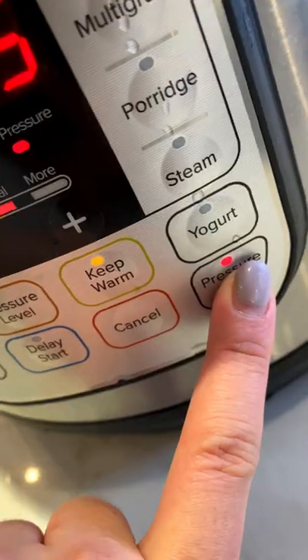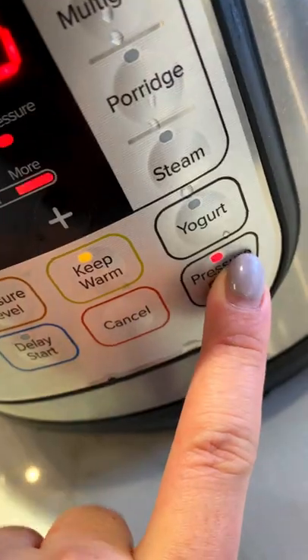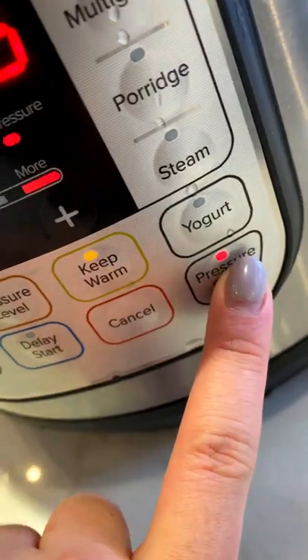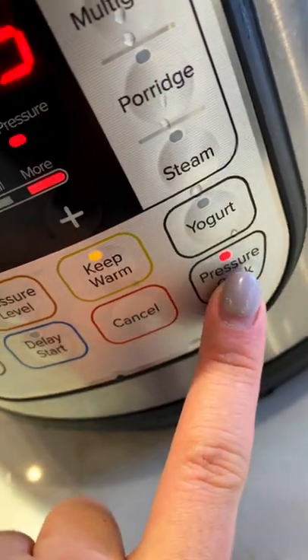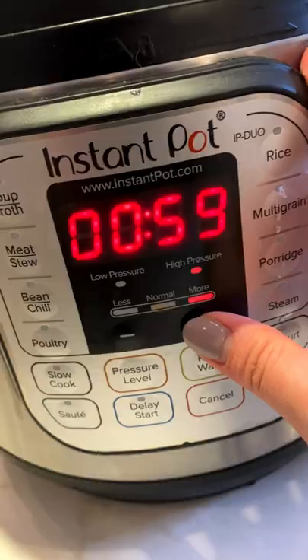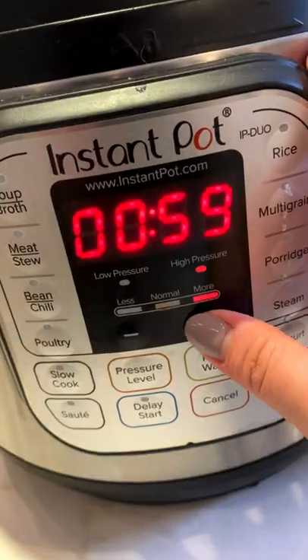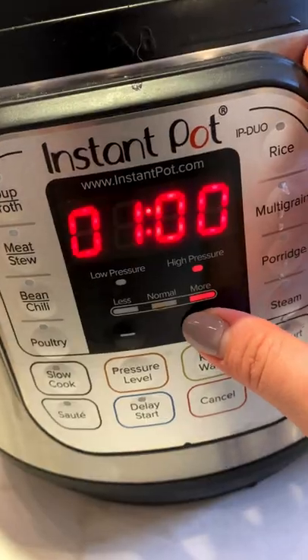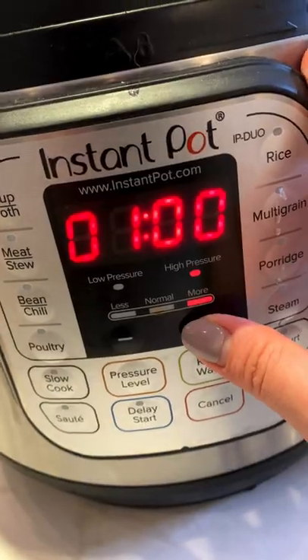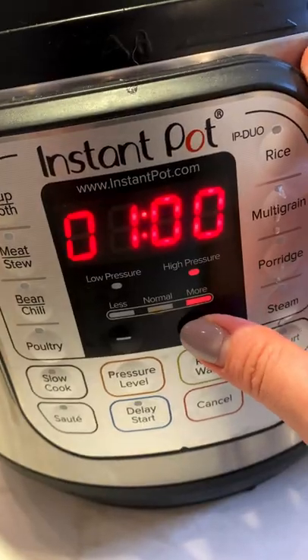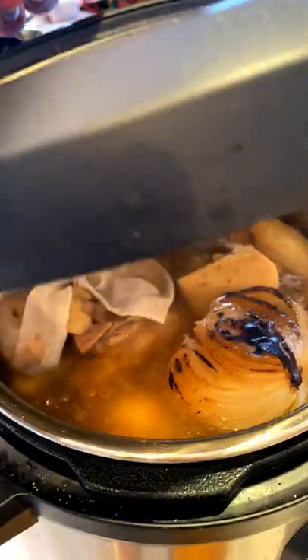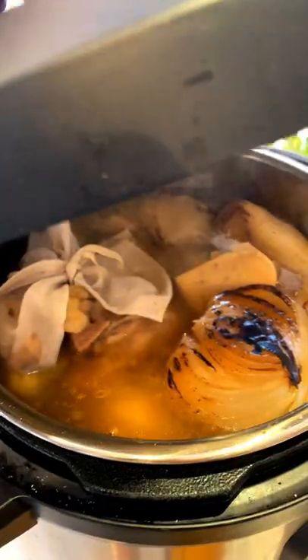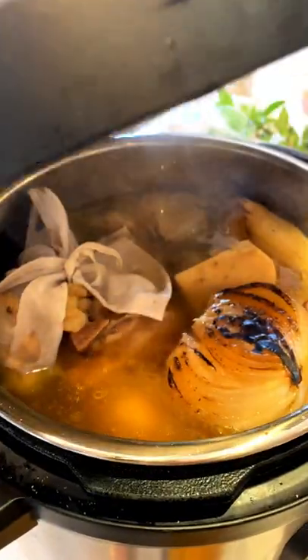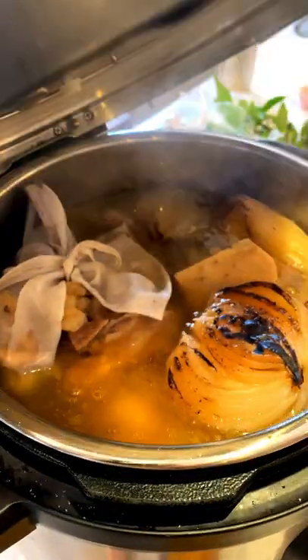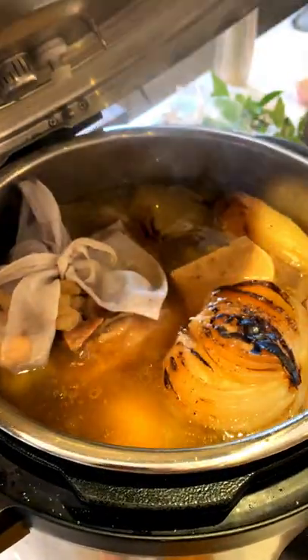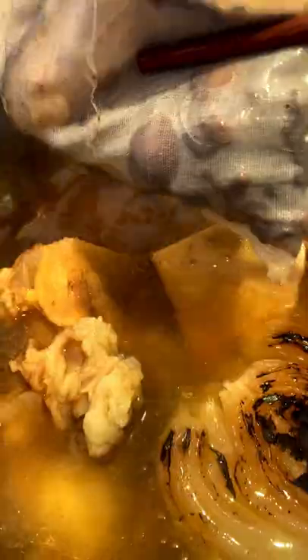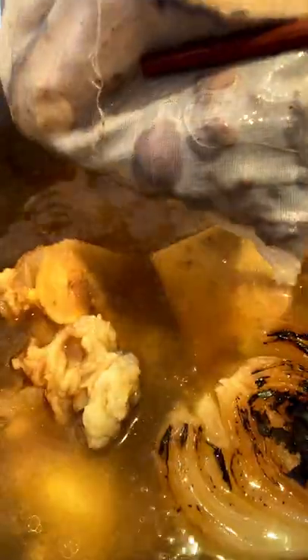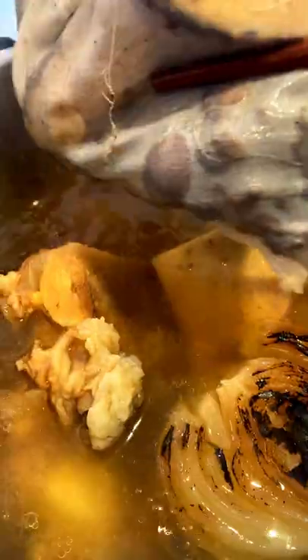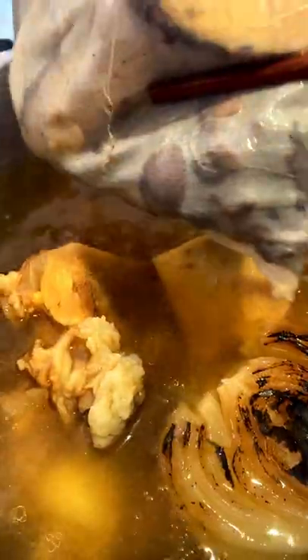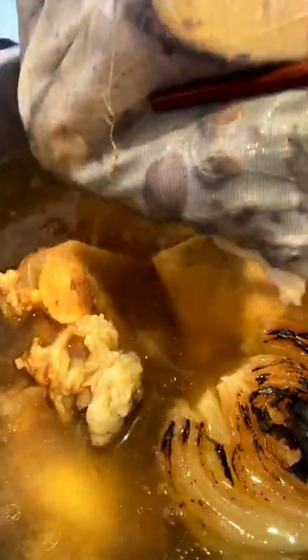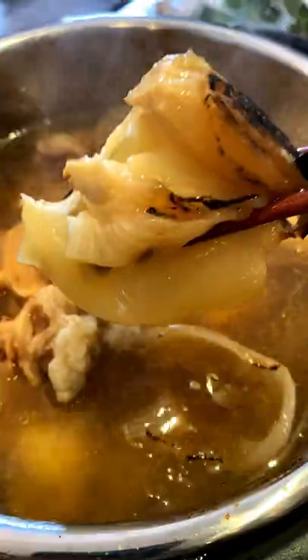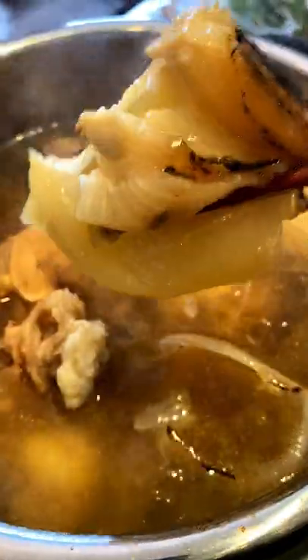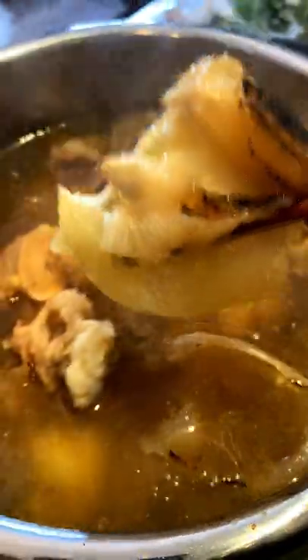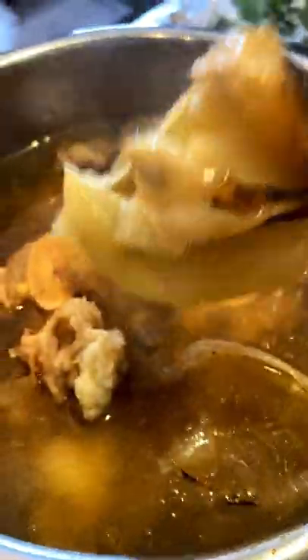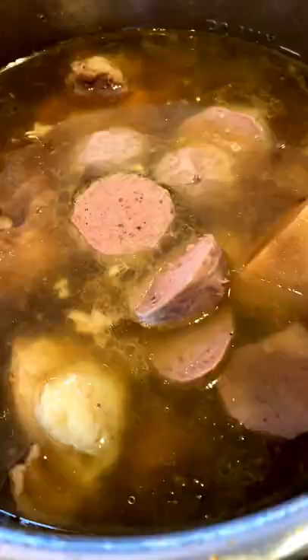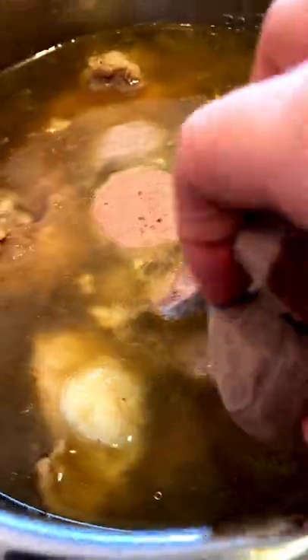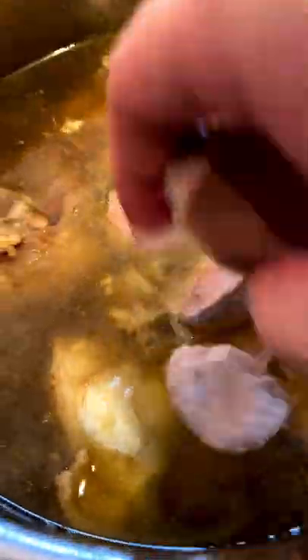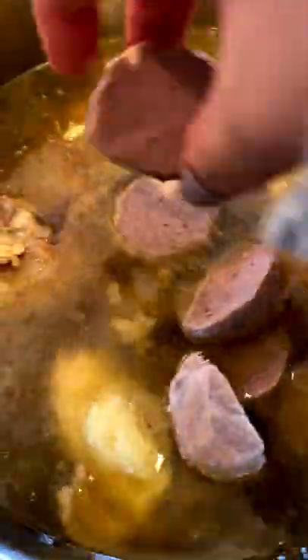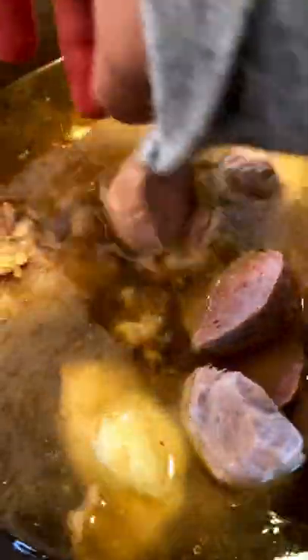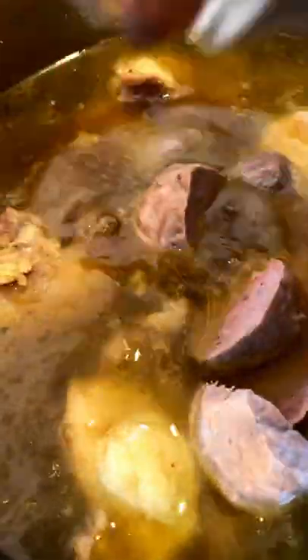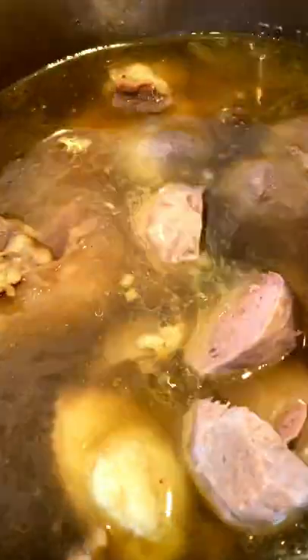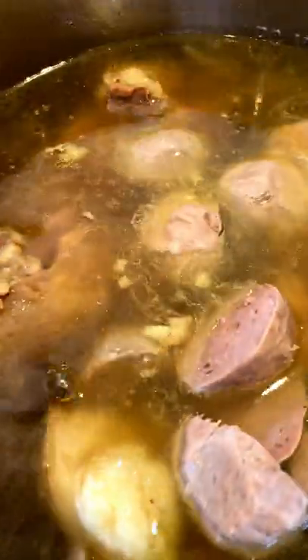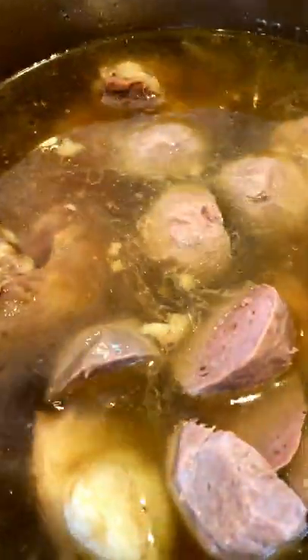Pressure cook for one hour. Remove the spice pack, remove the onion, meatball, and let it cook for another 10 minutes.